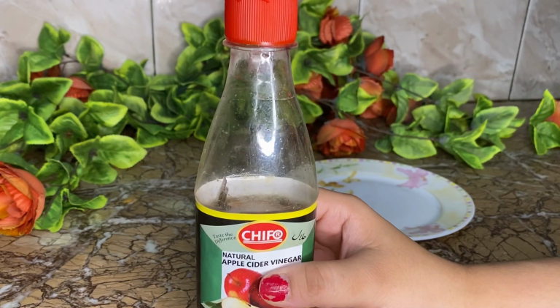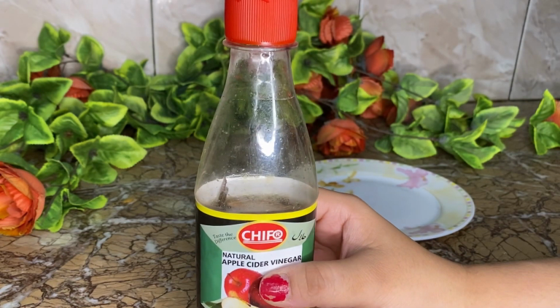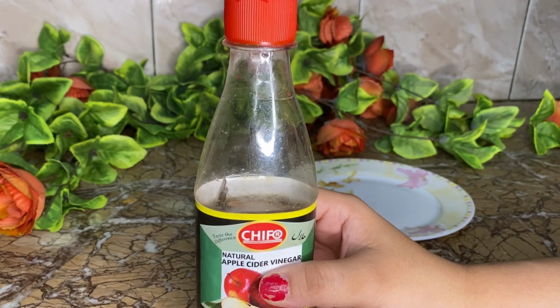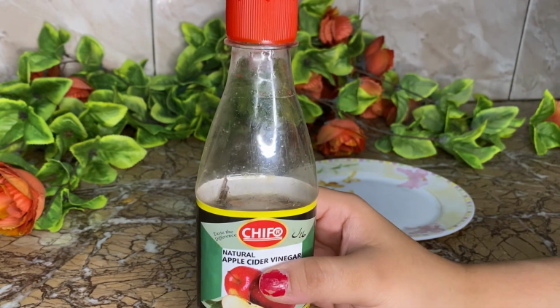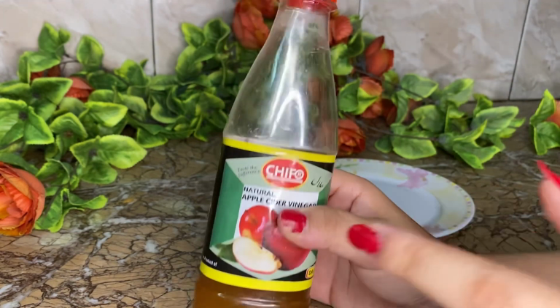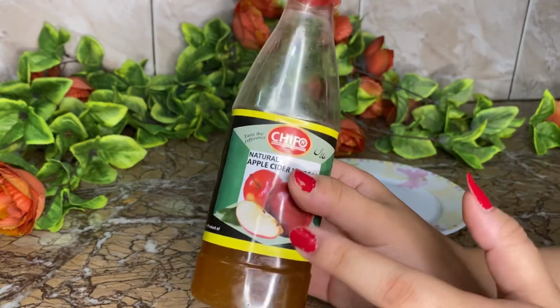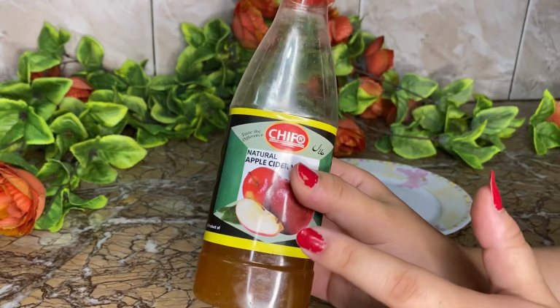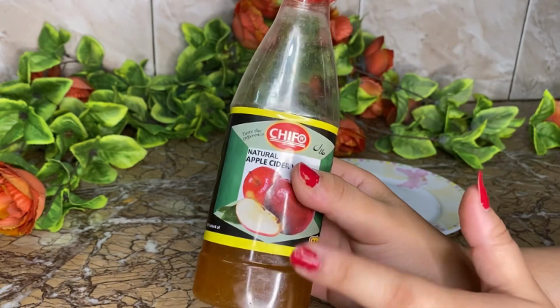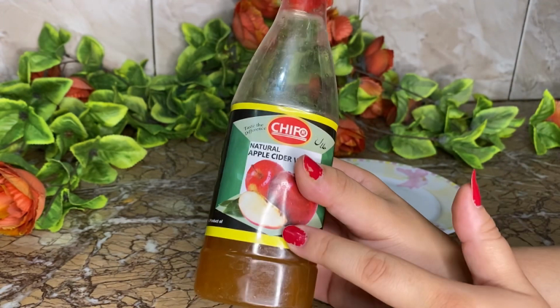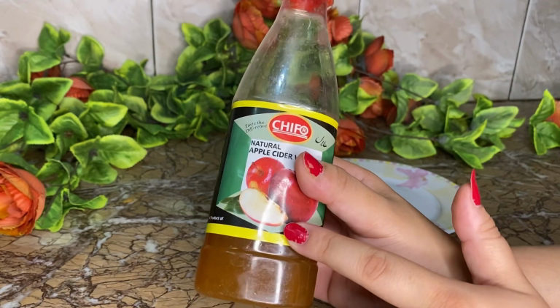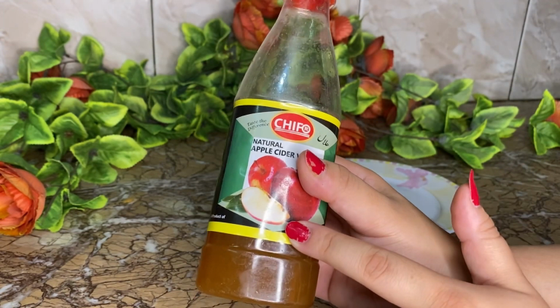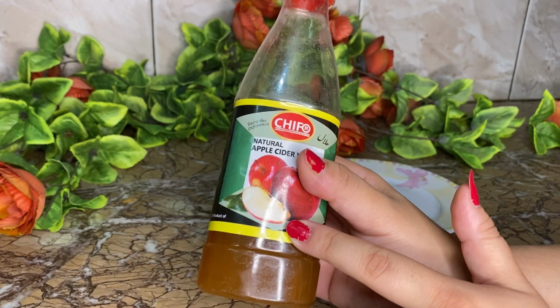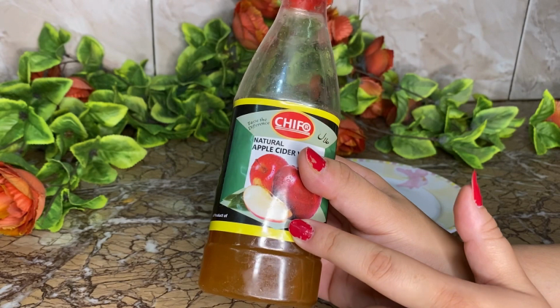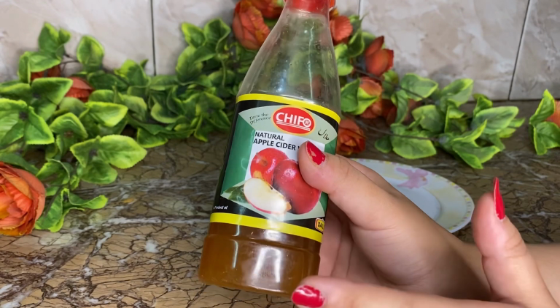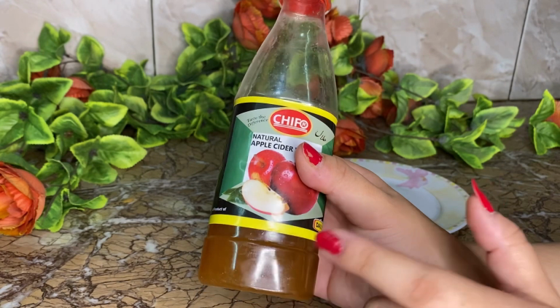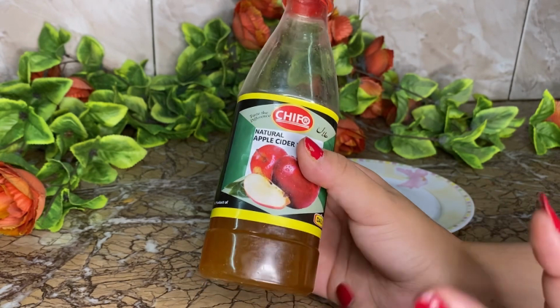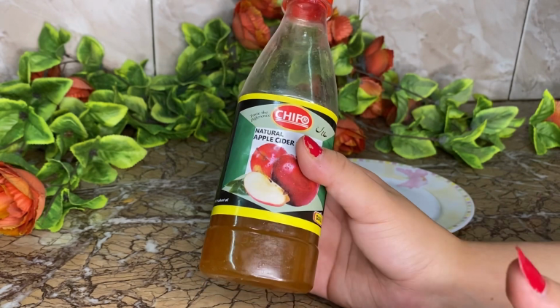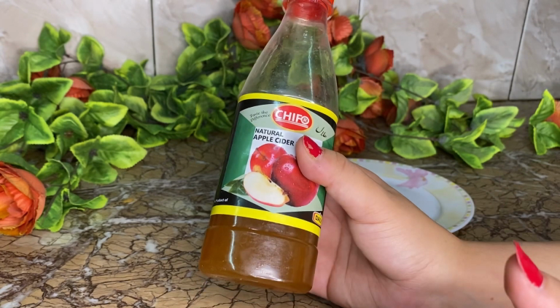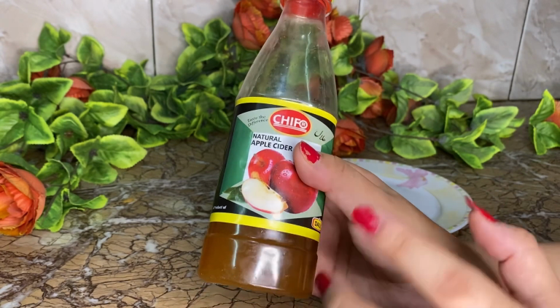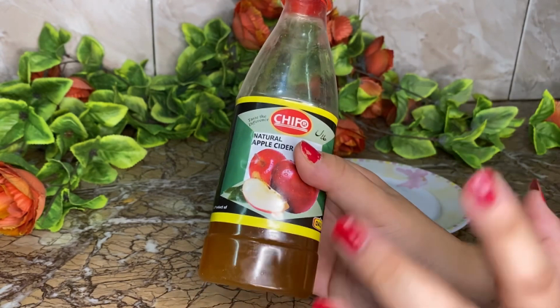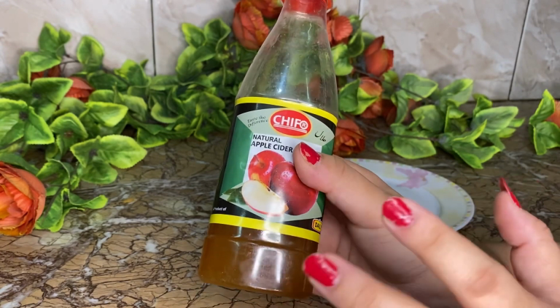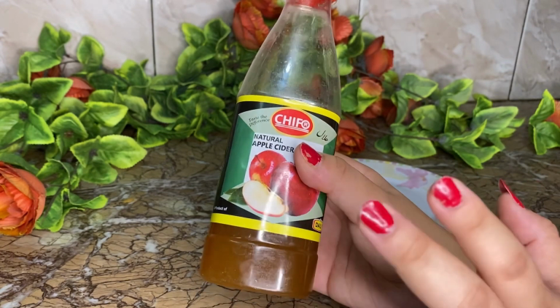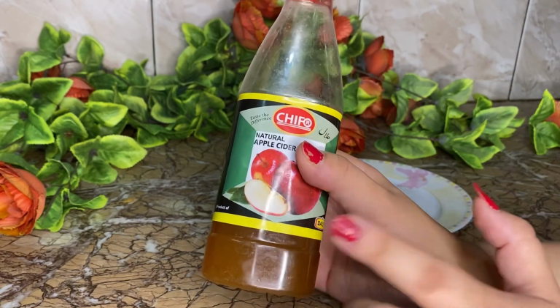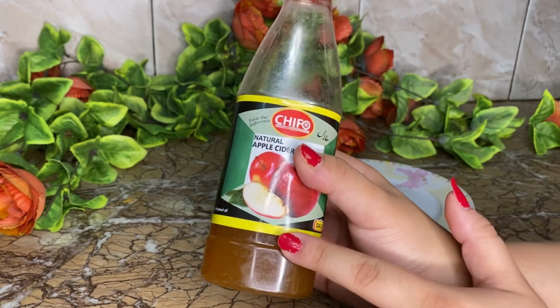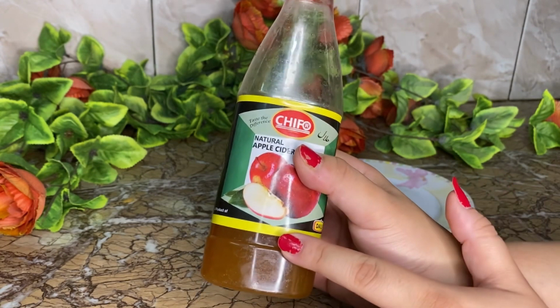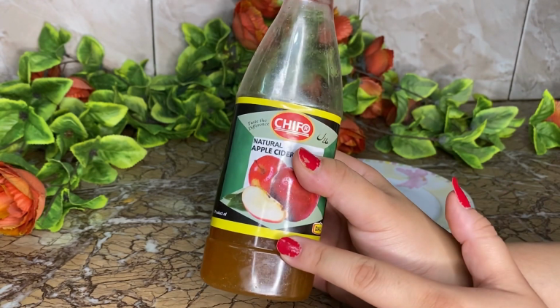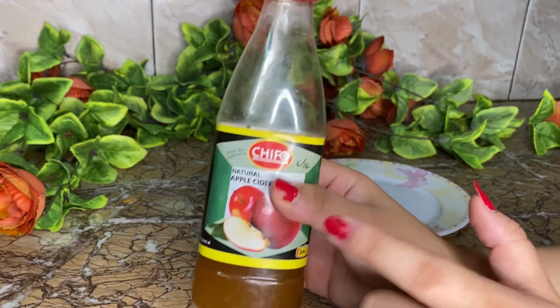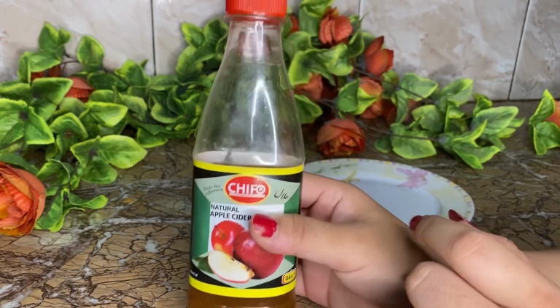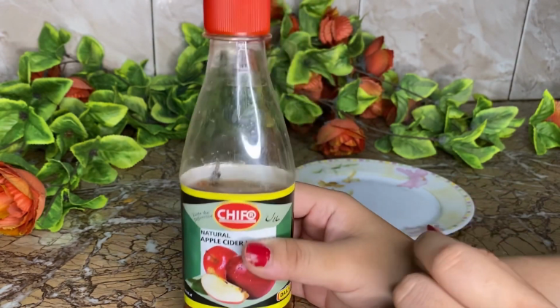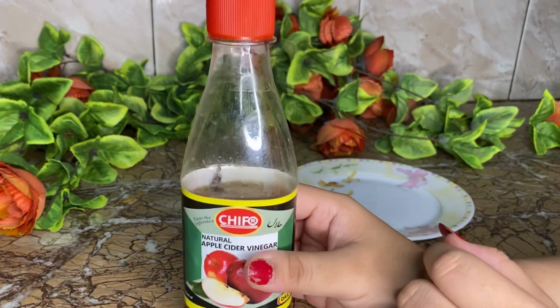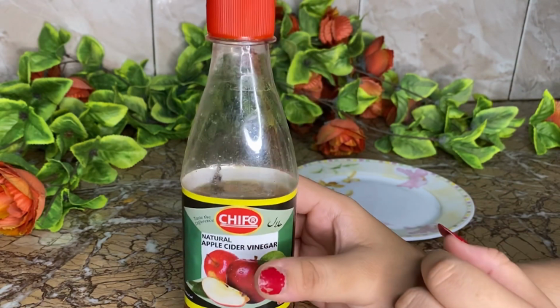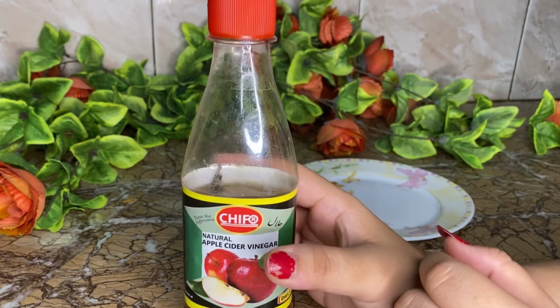Use 2 tablespoons of apple cider to 1 or 2 tablespoons. If you have a small quantity, you can take just 1 tablespoon and warm it in the microwave.